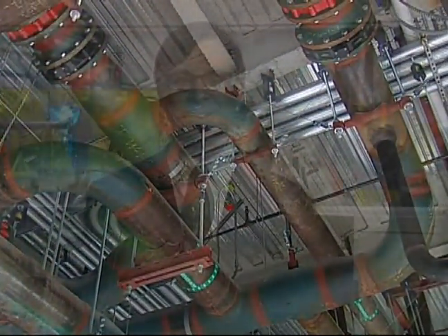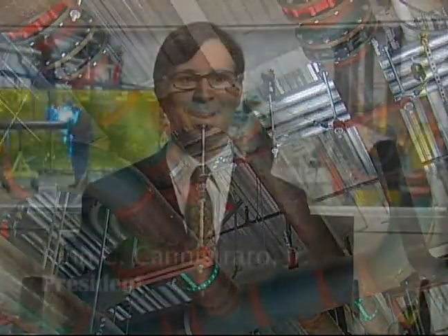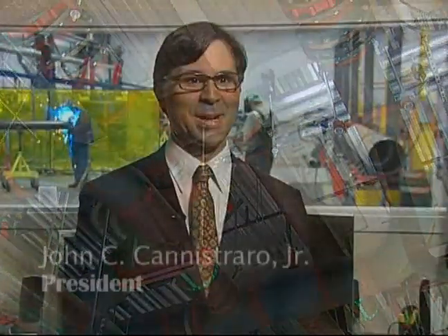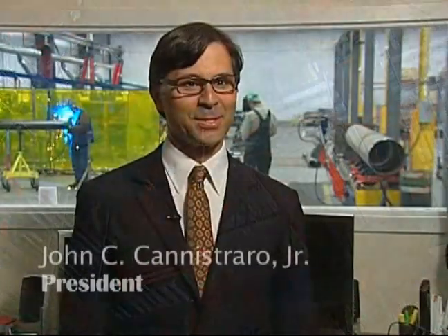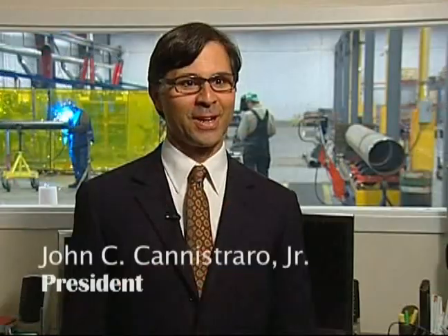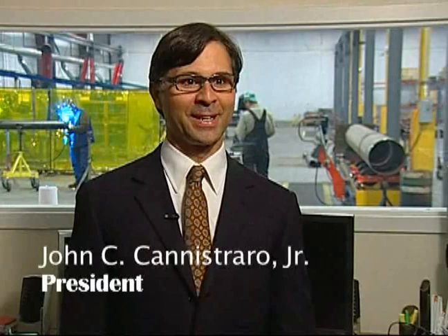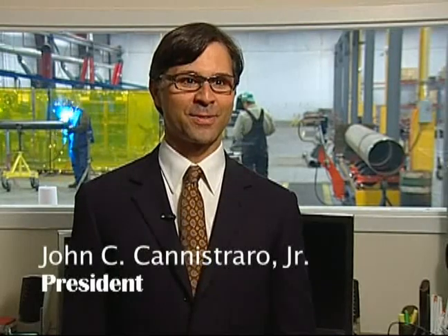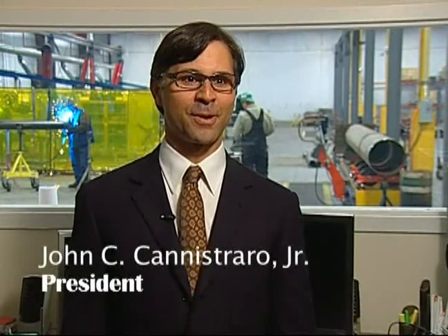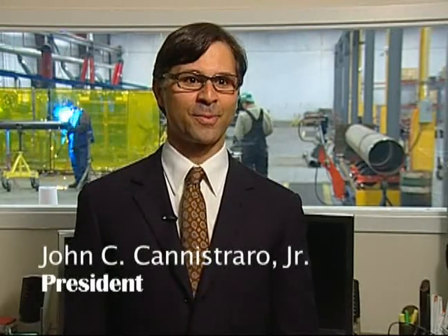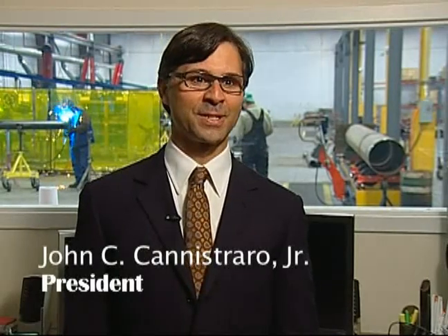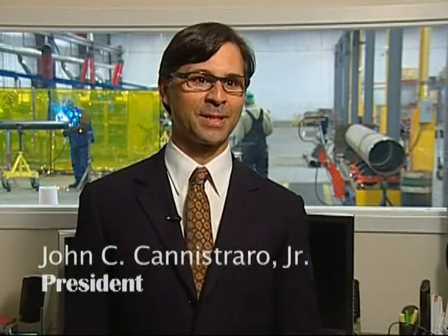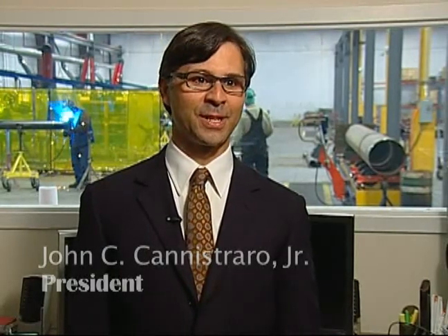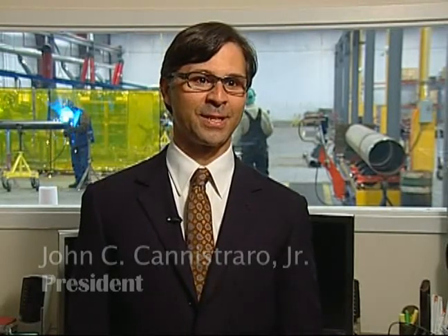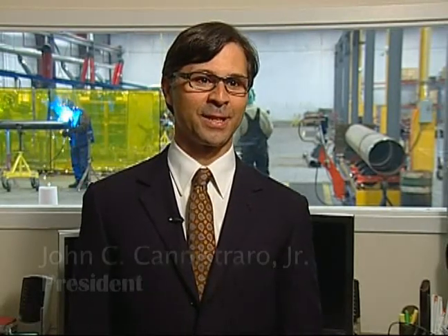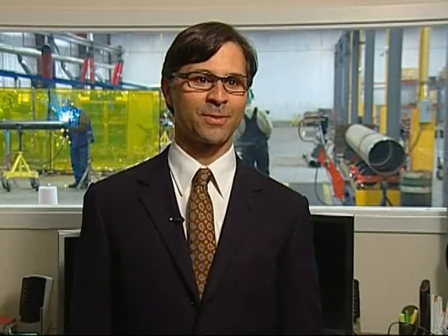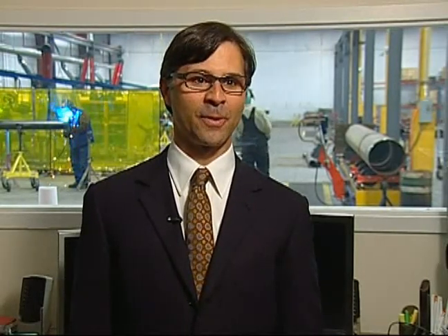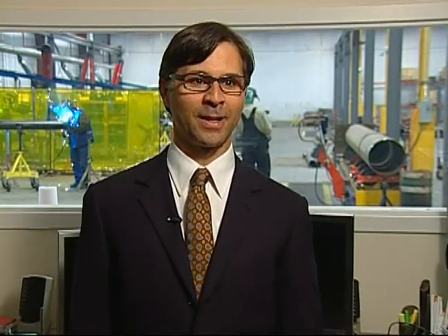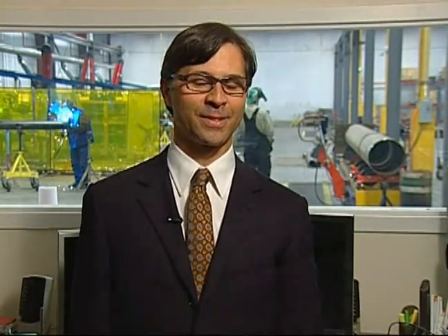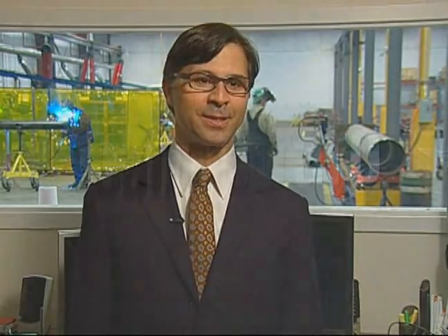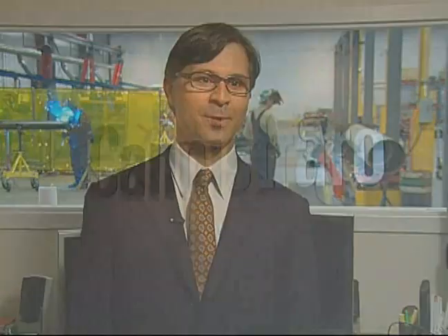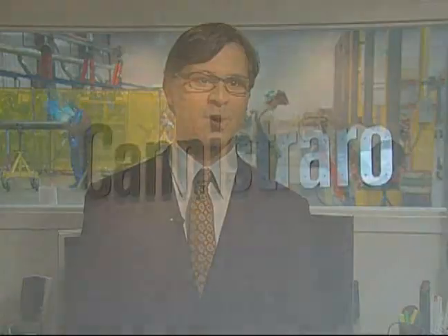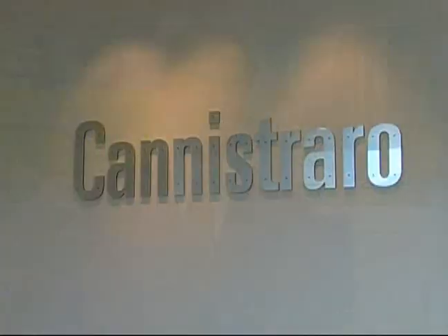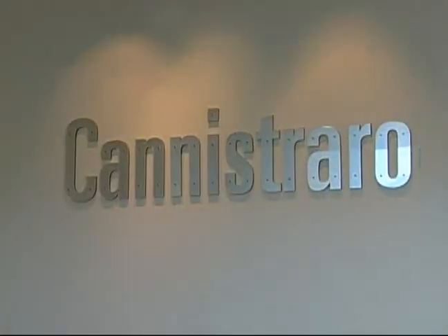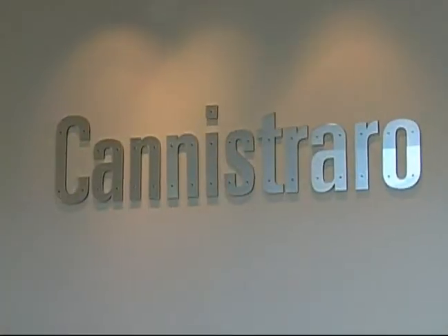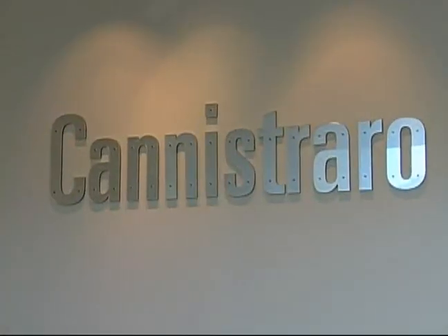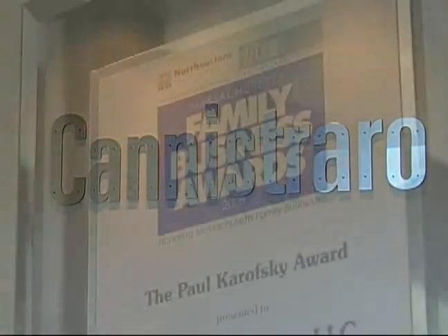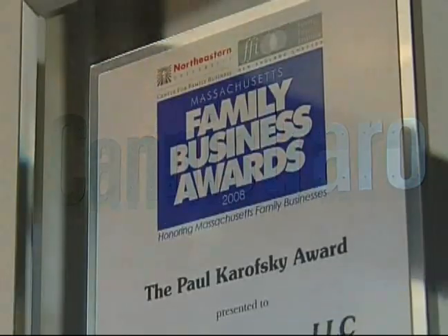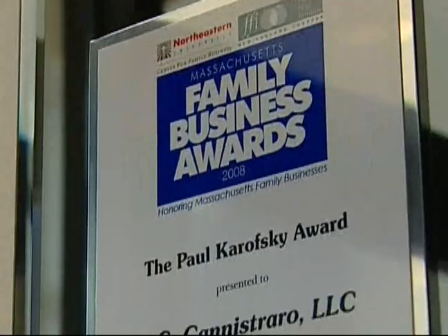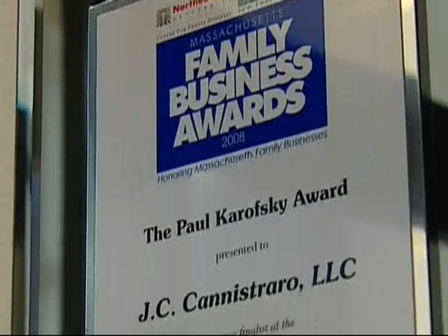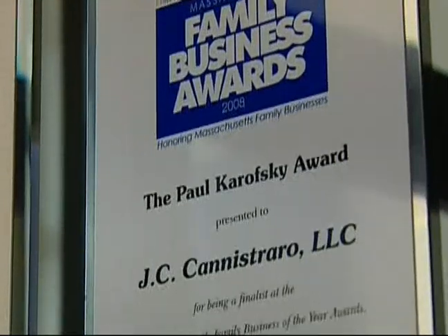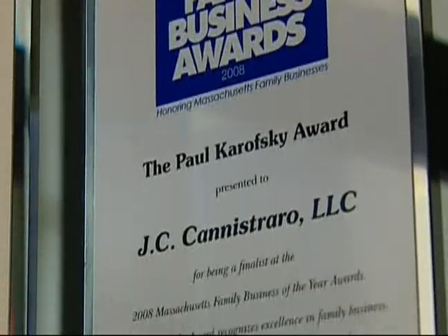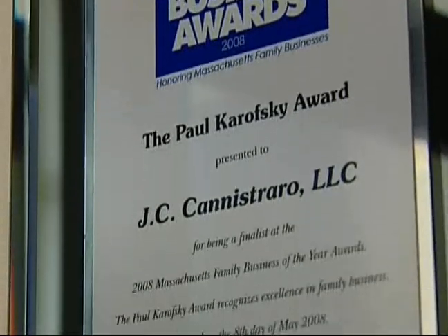Hi, my name is John Canestraro, president of J.C. Canestraro, LLC, Watertown, Massachusetts-based mechanical construction firm.